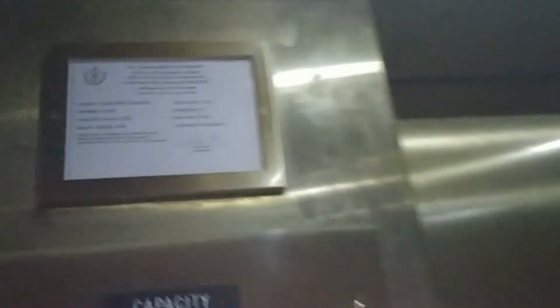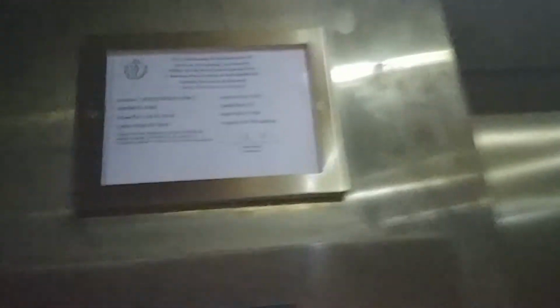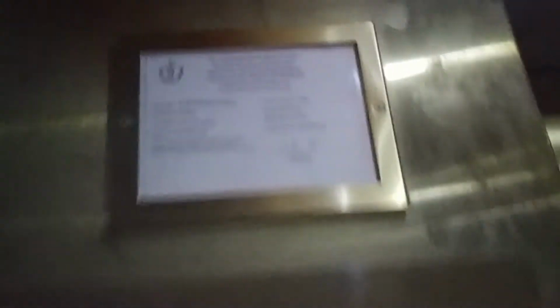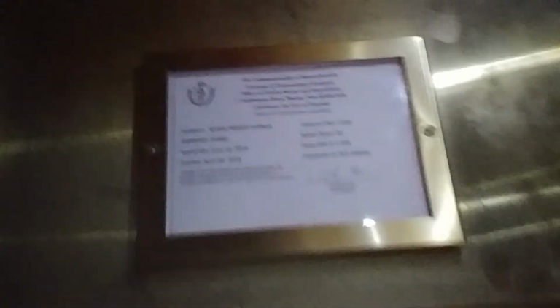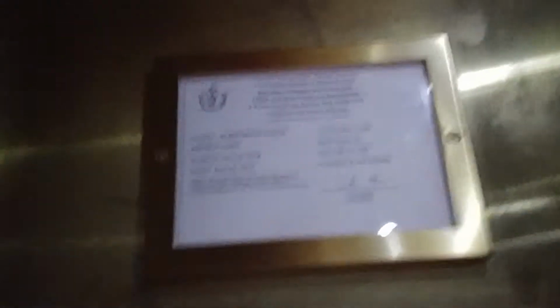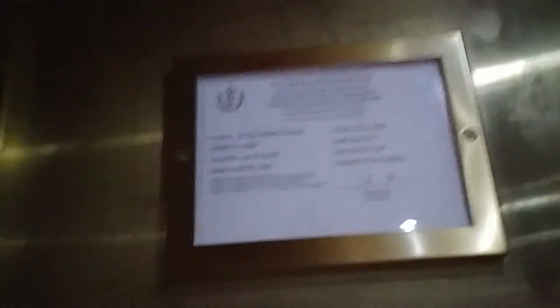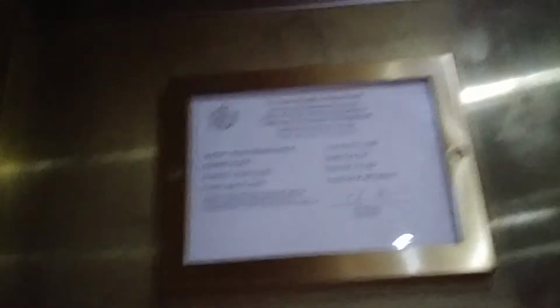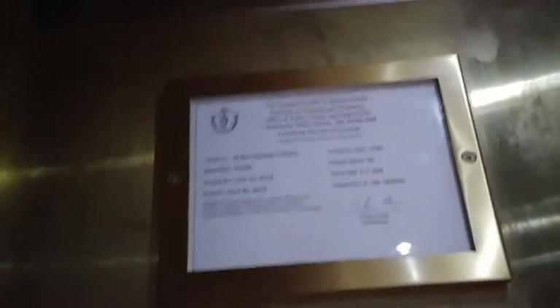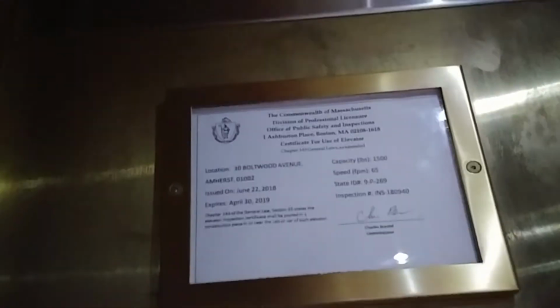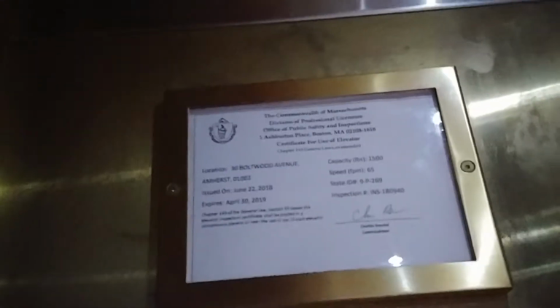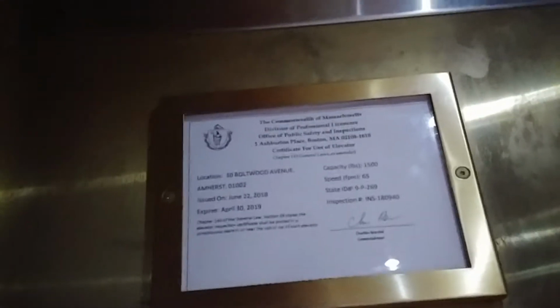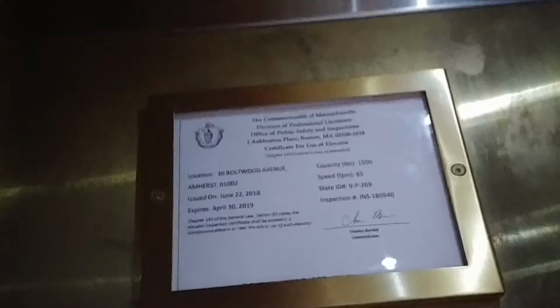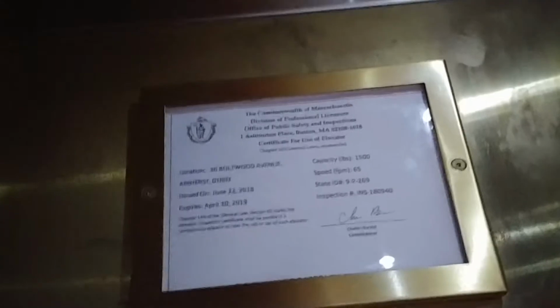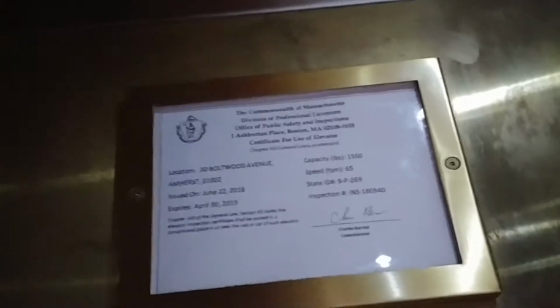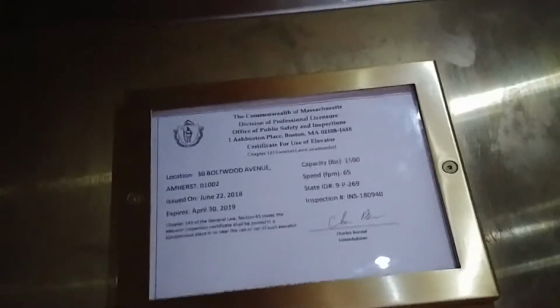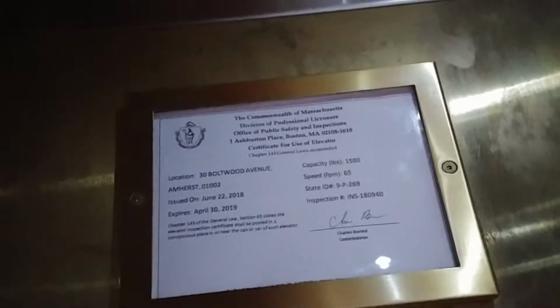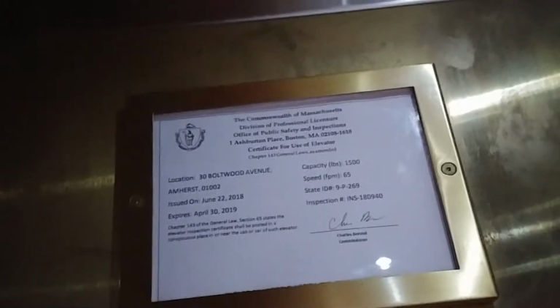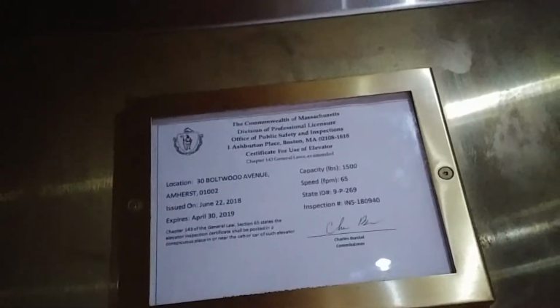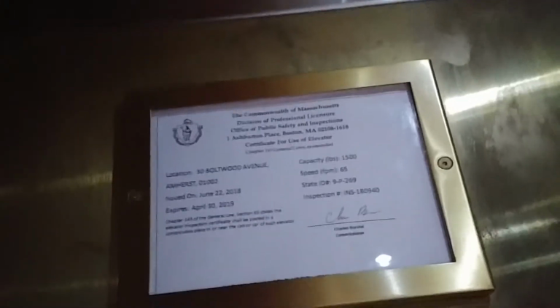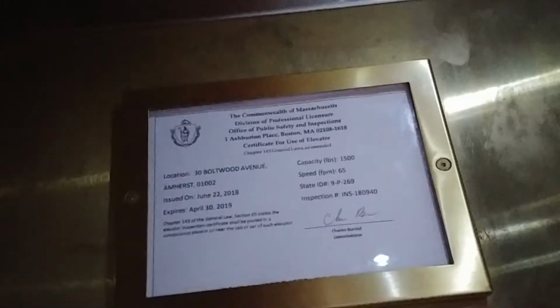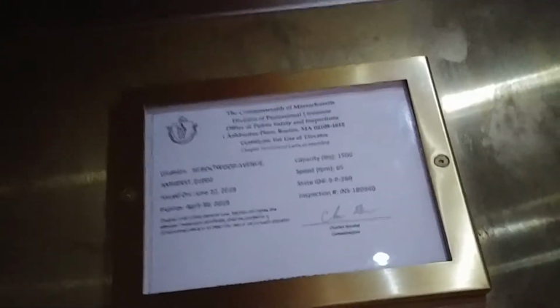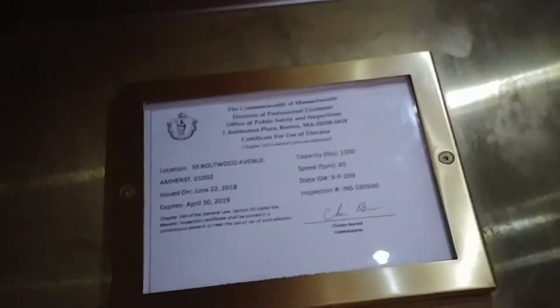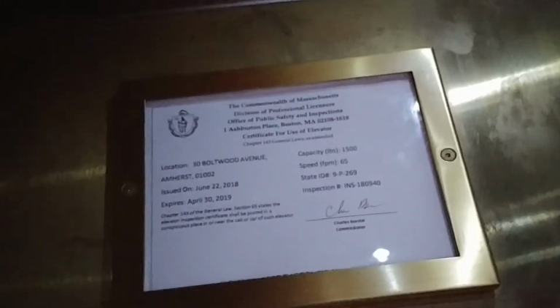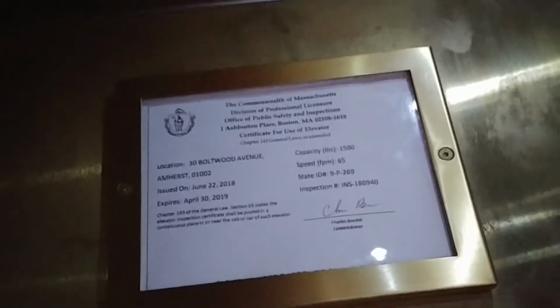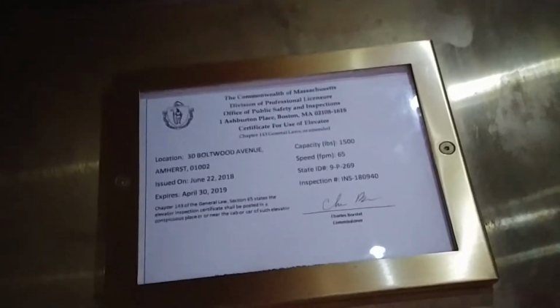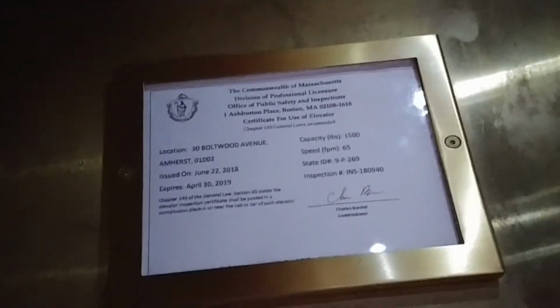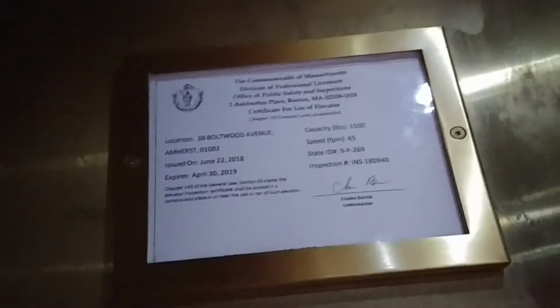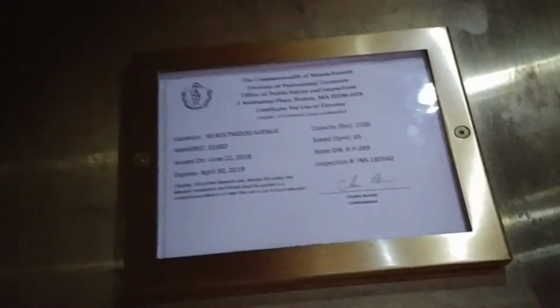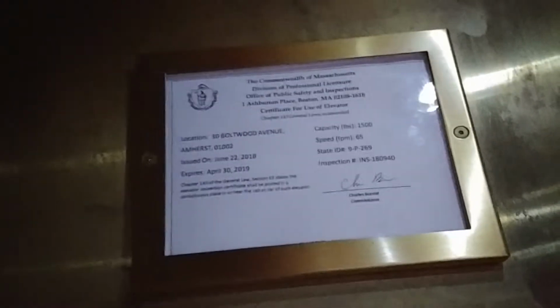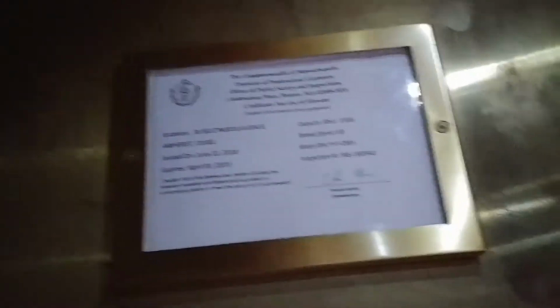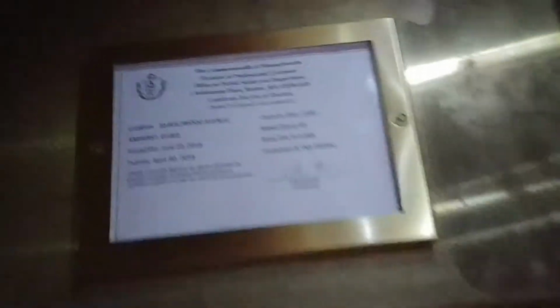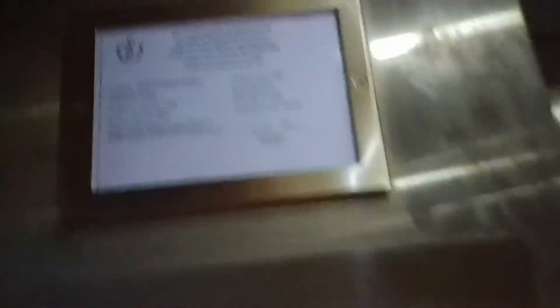You have your inspection sticker. It's 1,500 pounds, 65 feet per minute. The elevator is very slow.